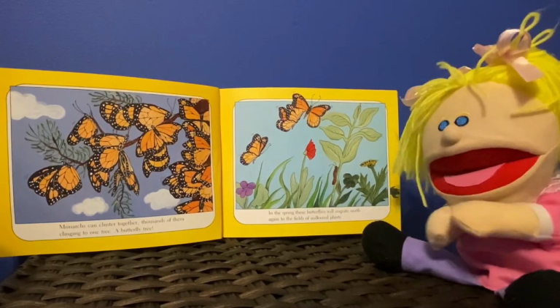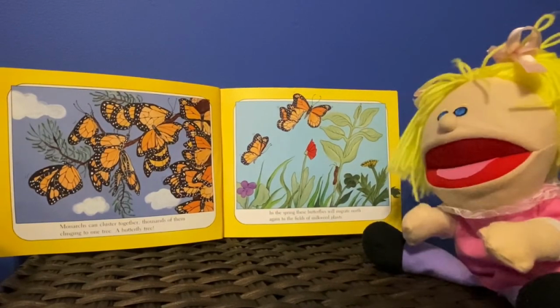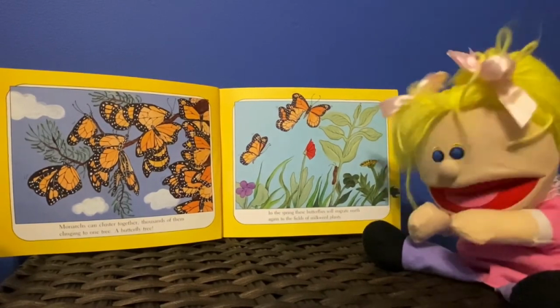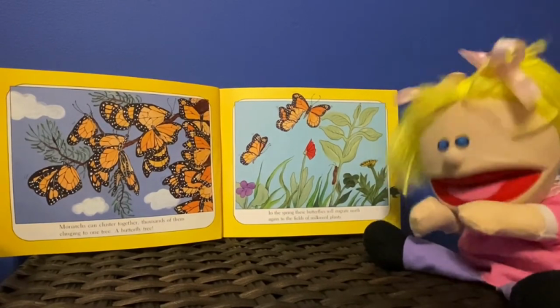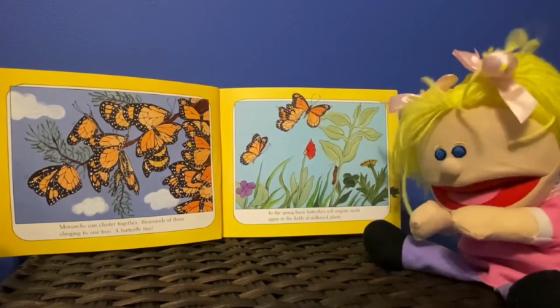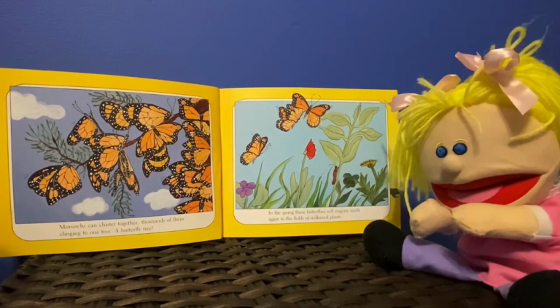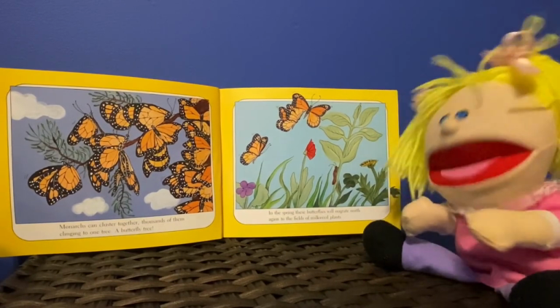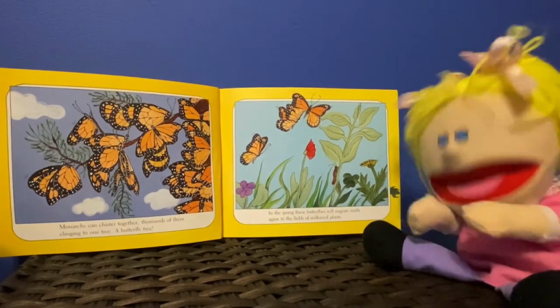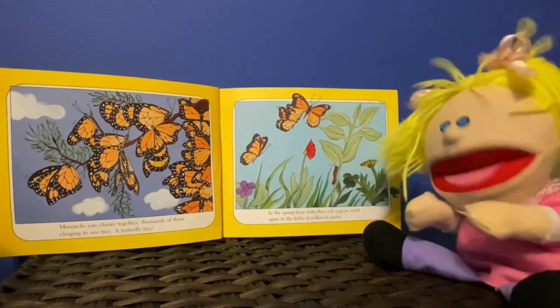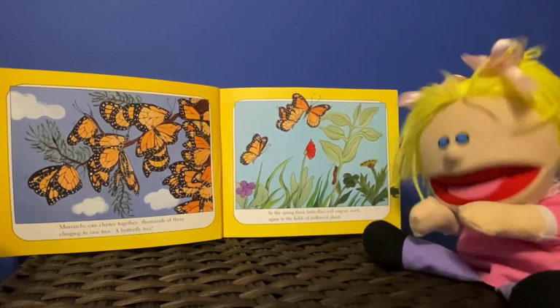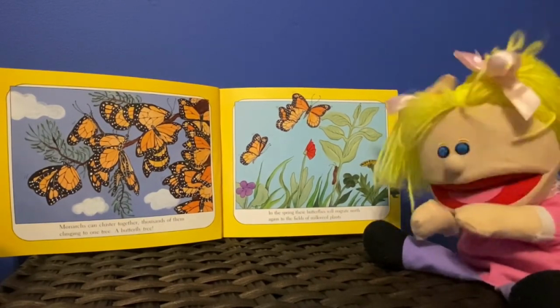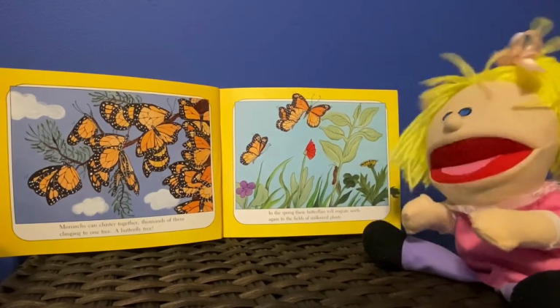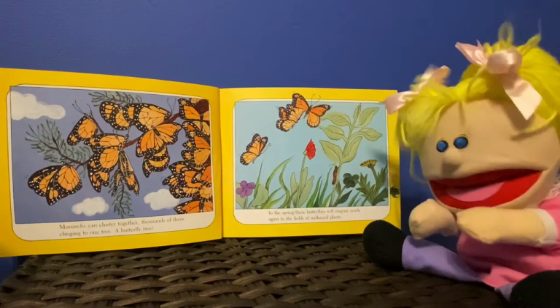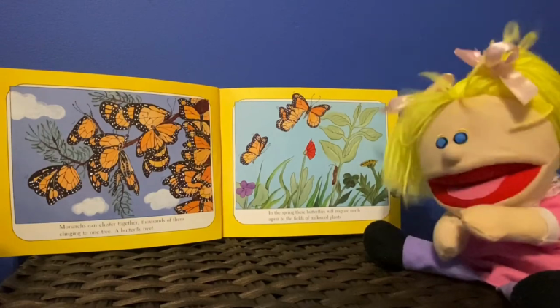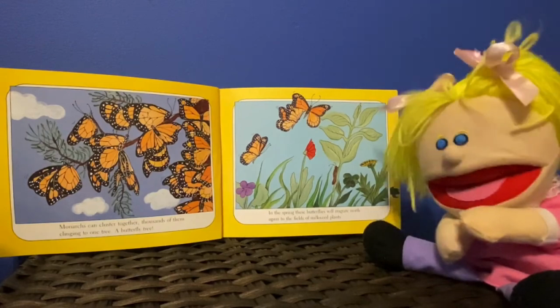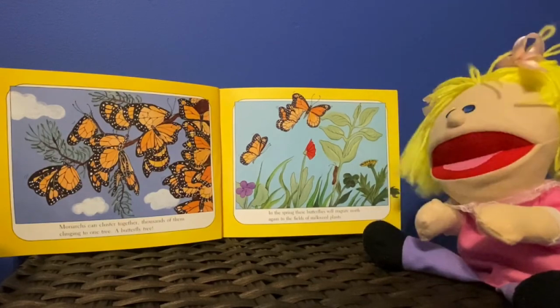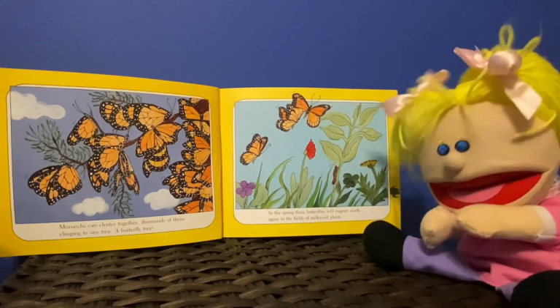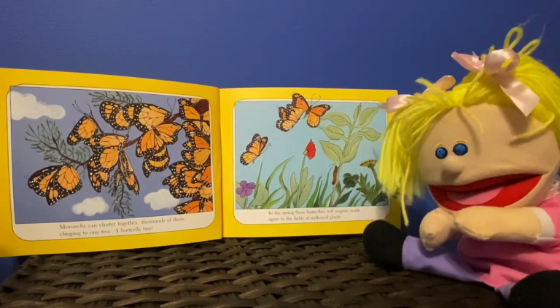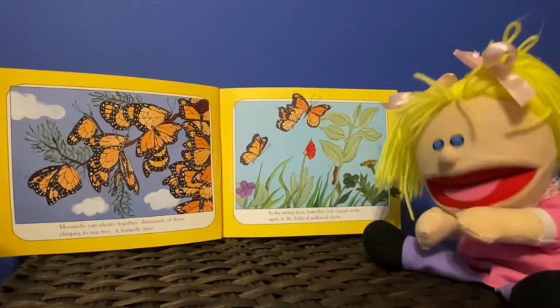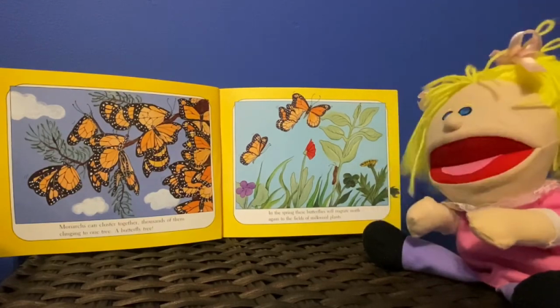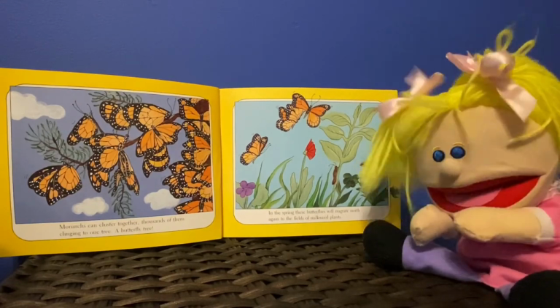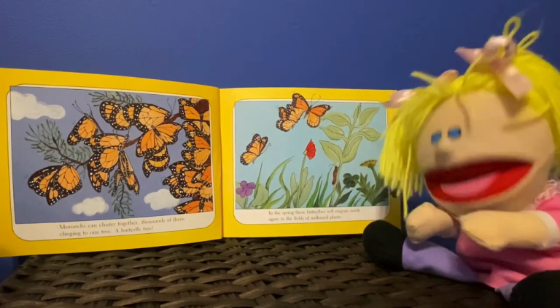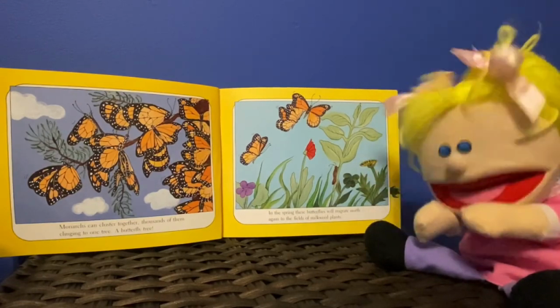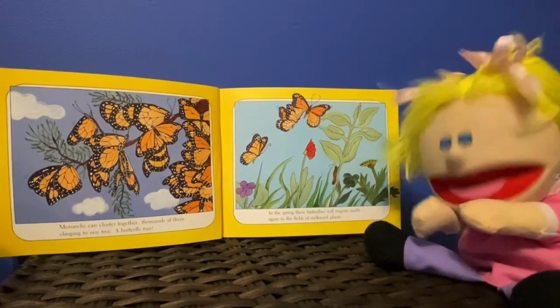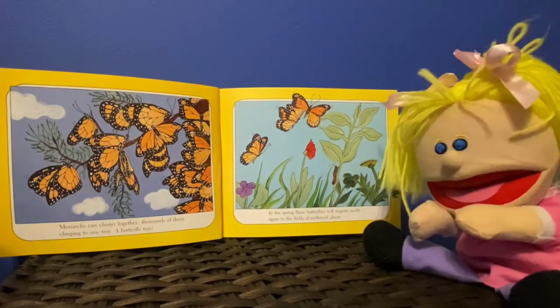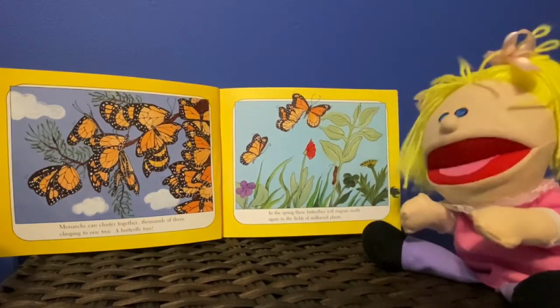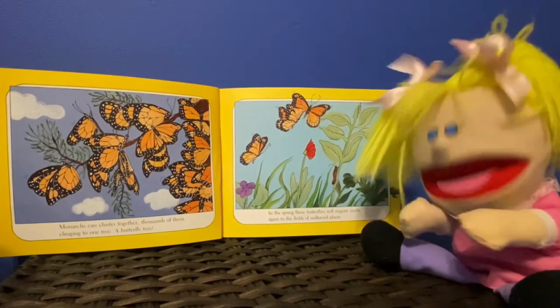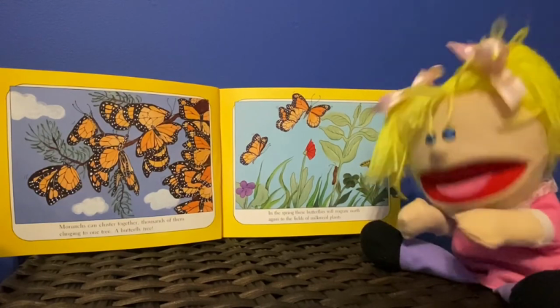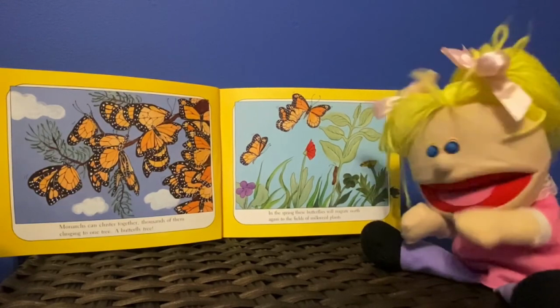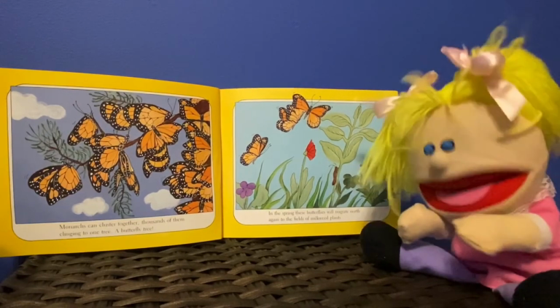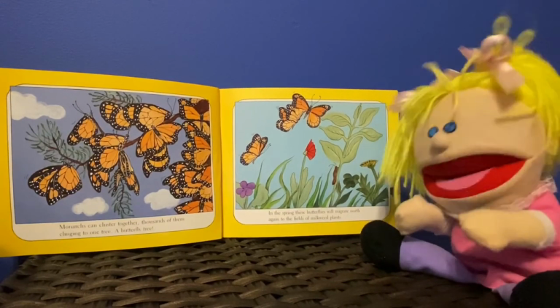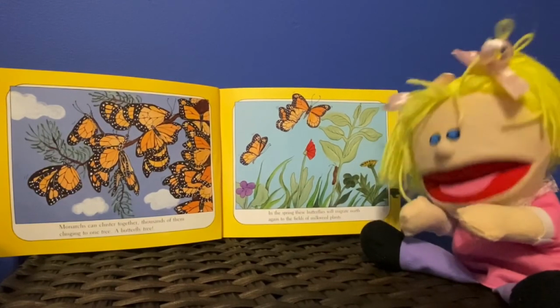In spring, these butterflies will migrate north again to the fields of milkweed plants.